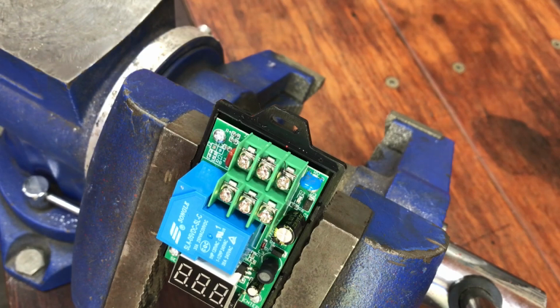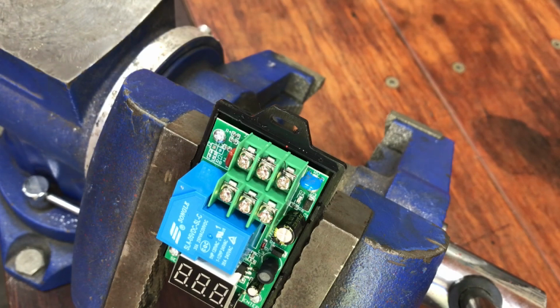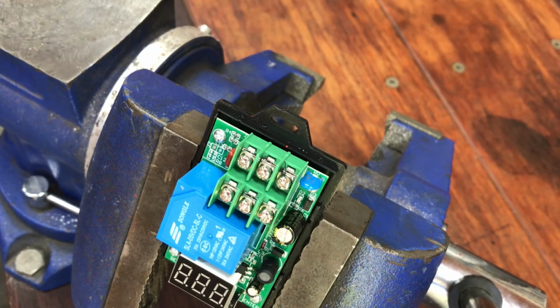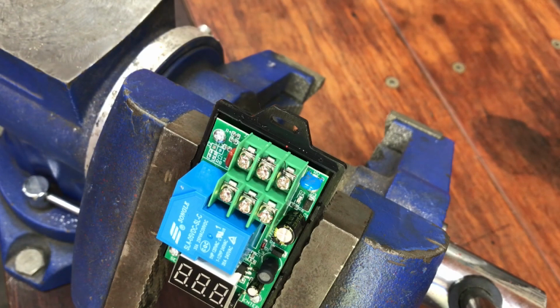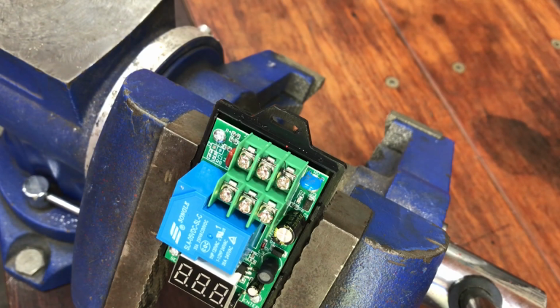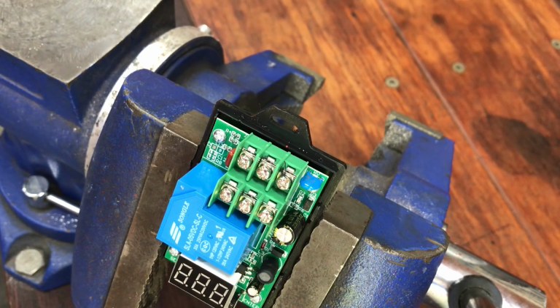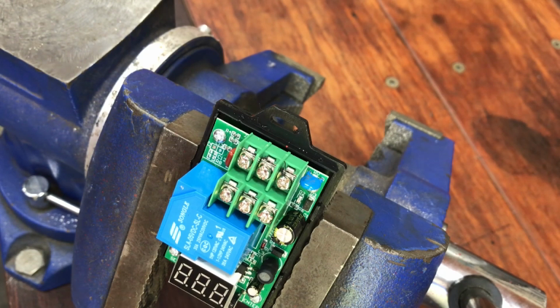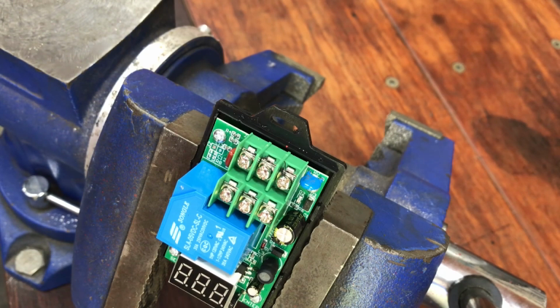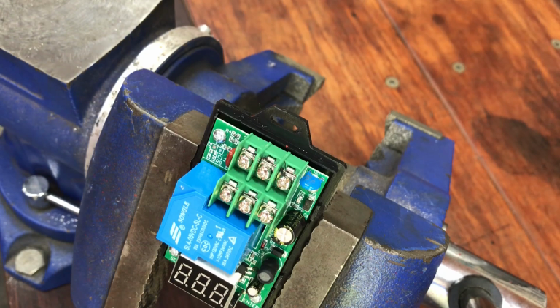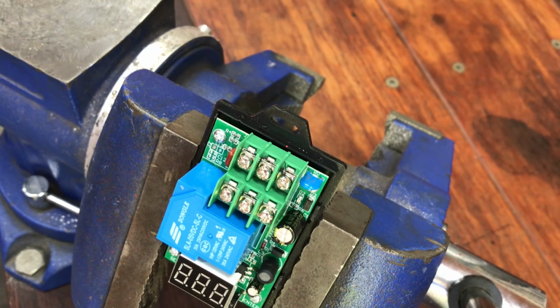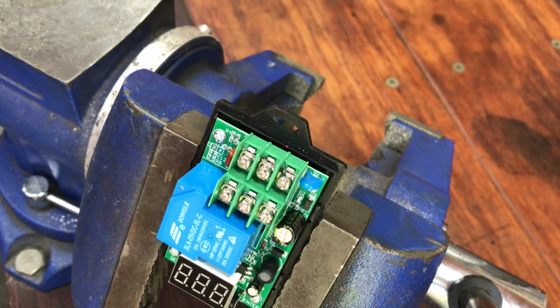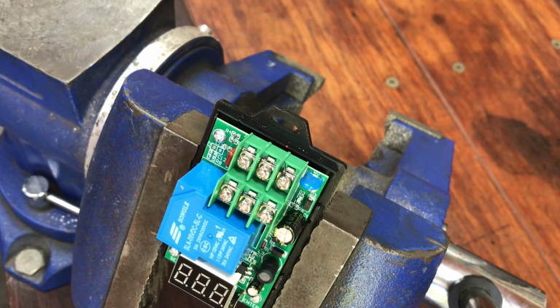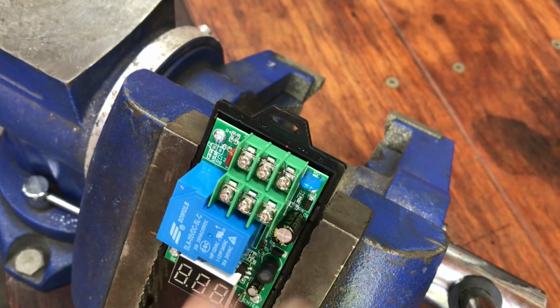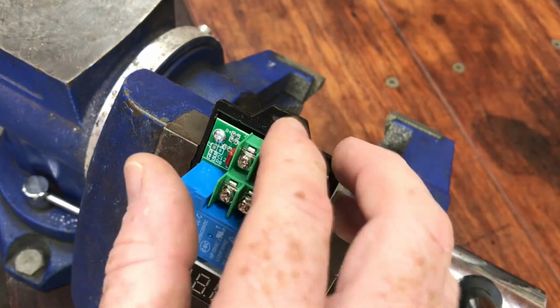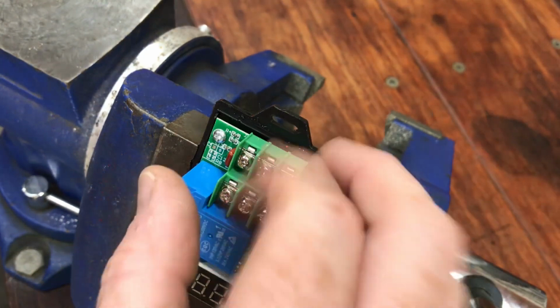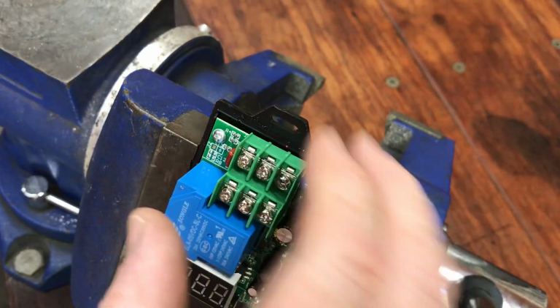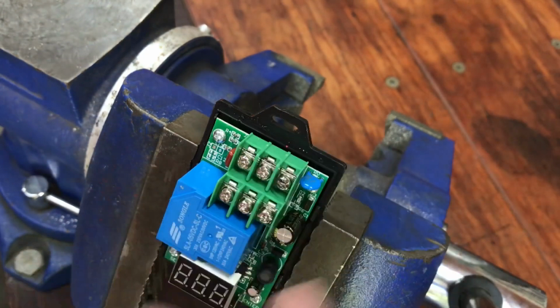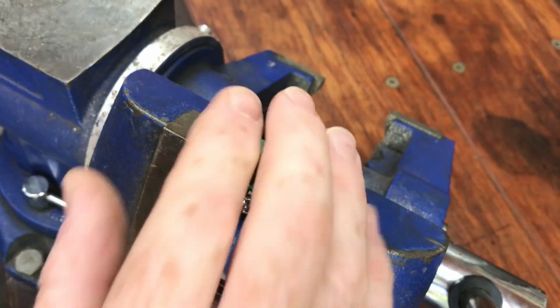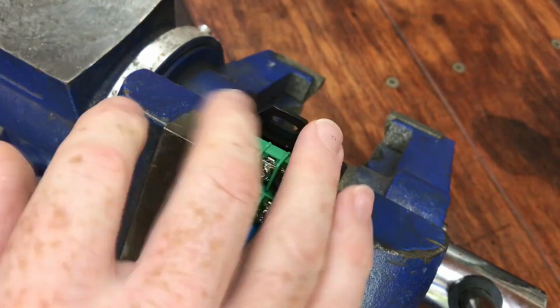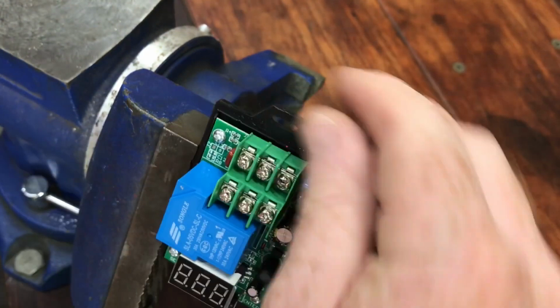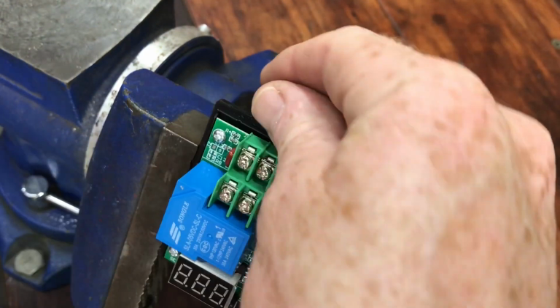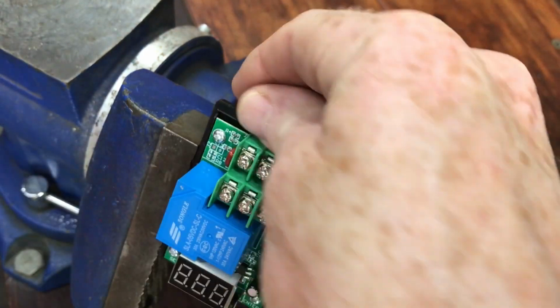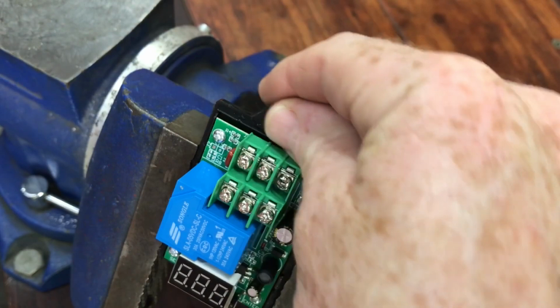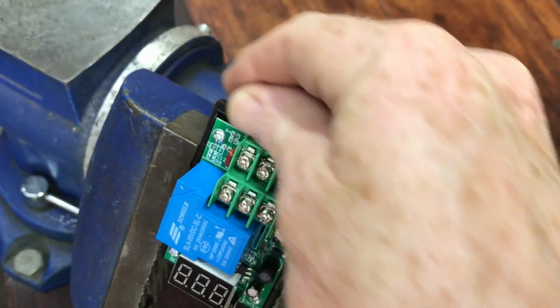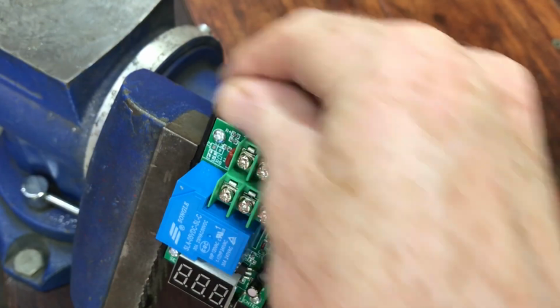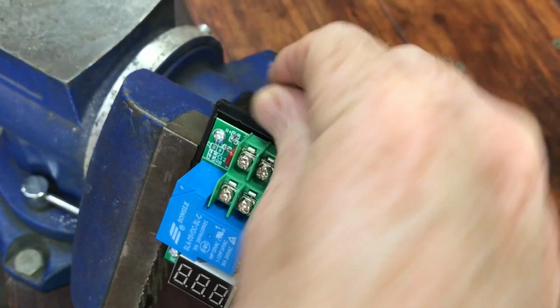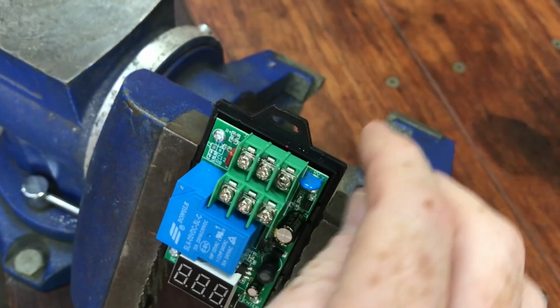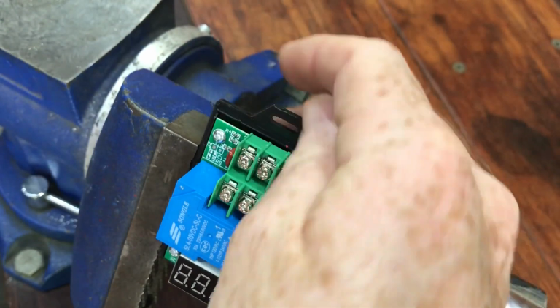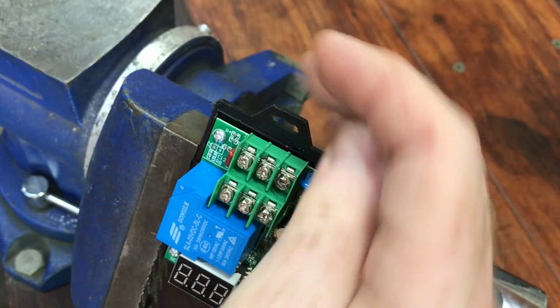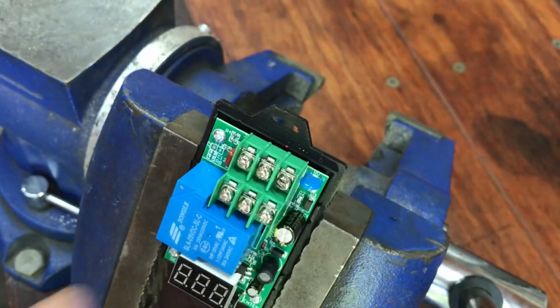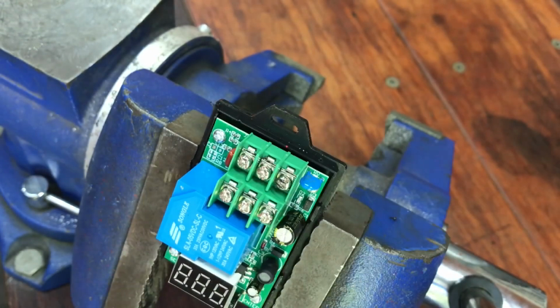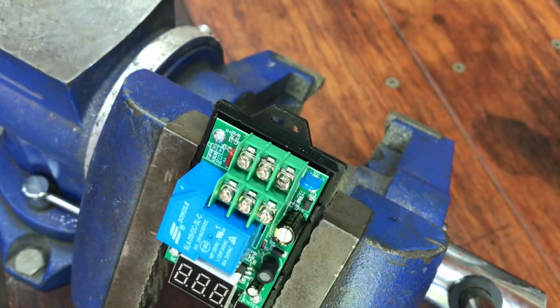To get the controller to fit nicely on the panel underneath the push button, I have to remove this little tab.